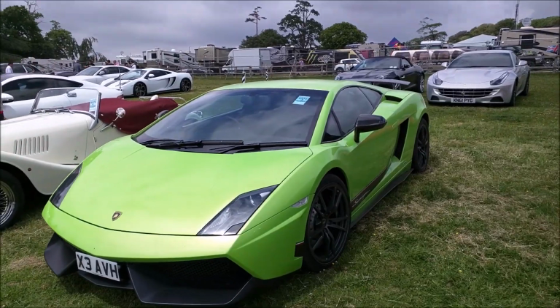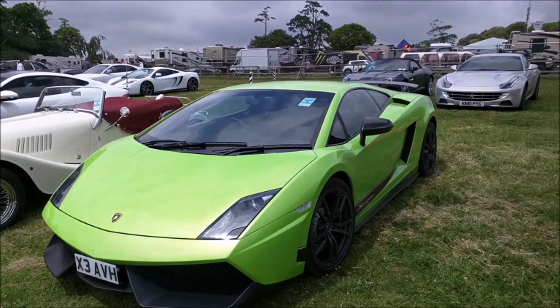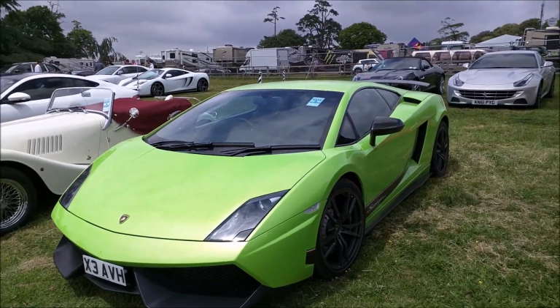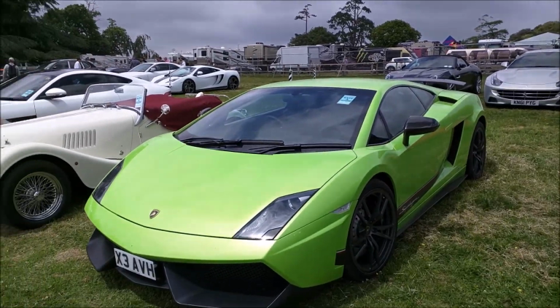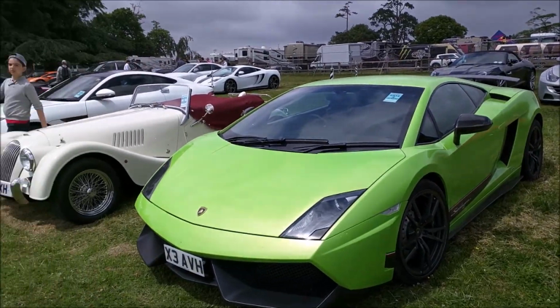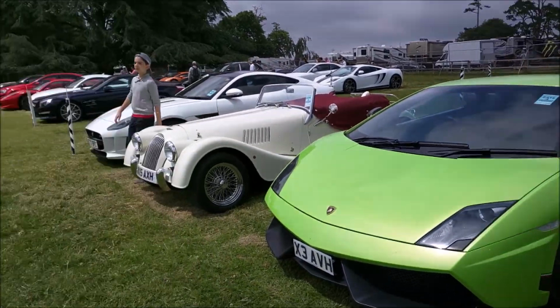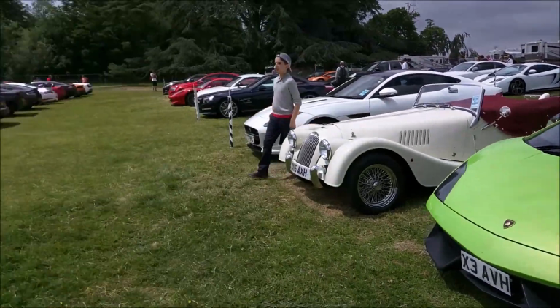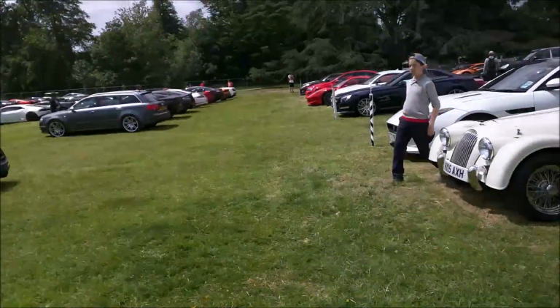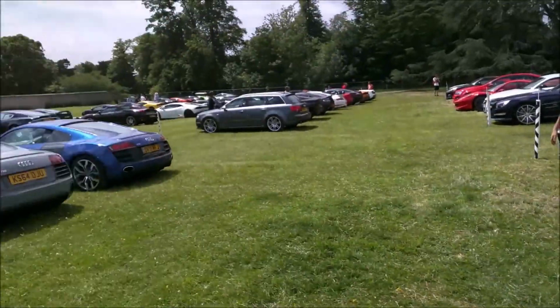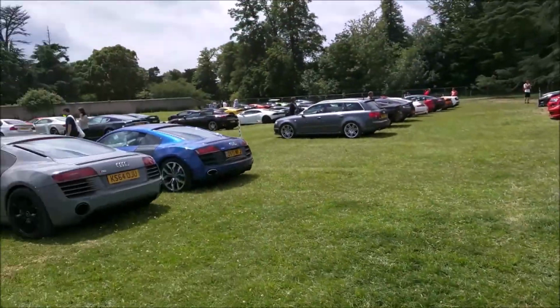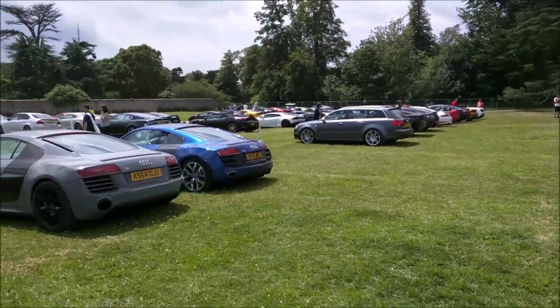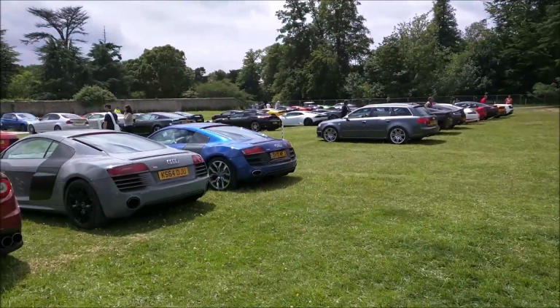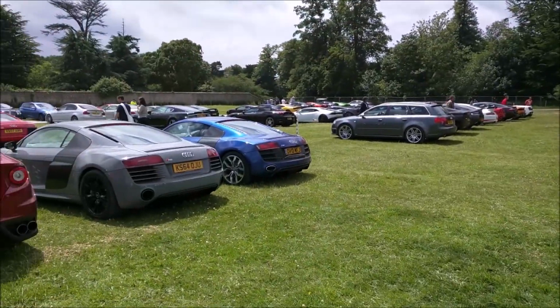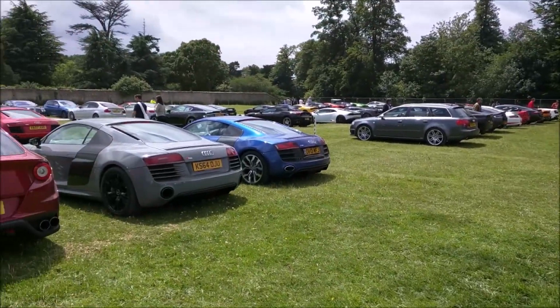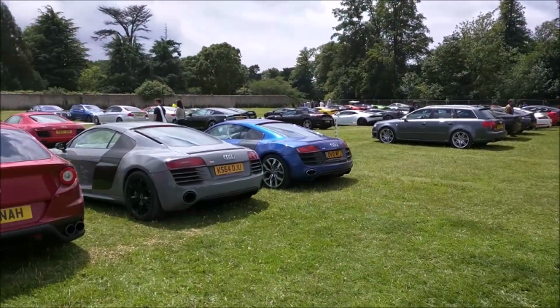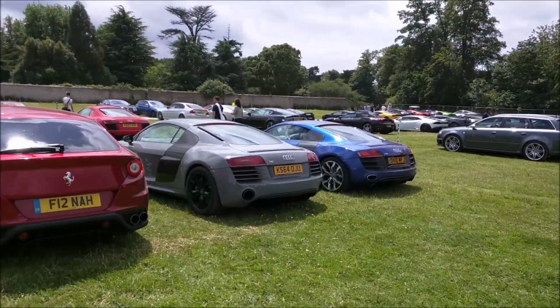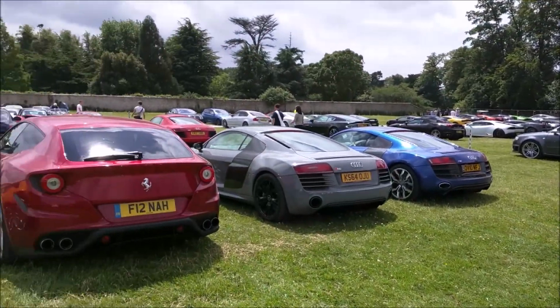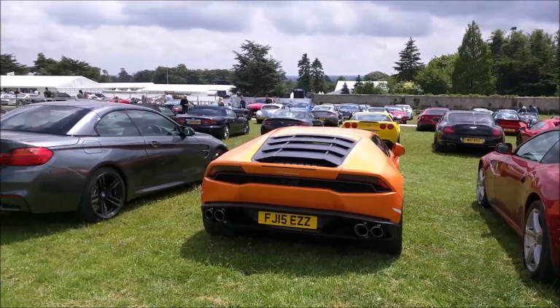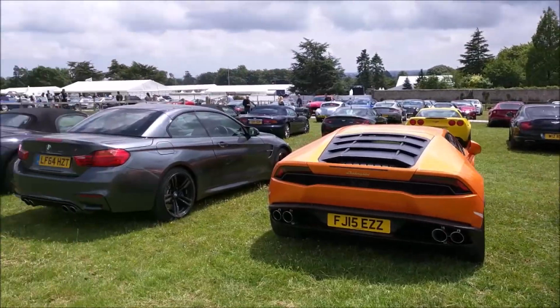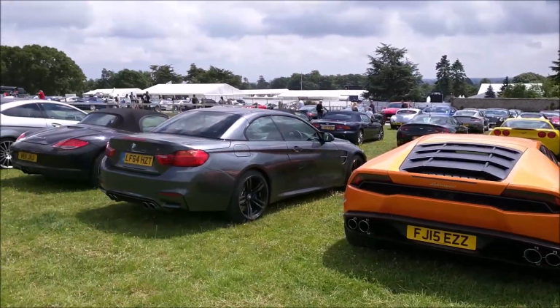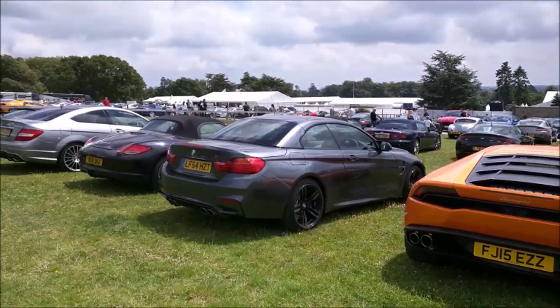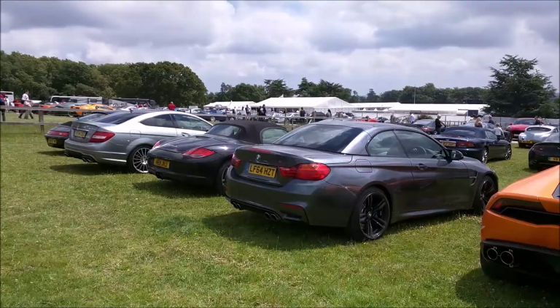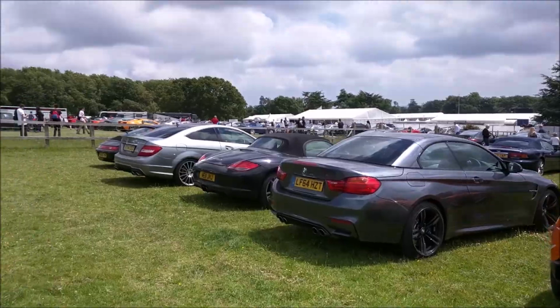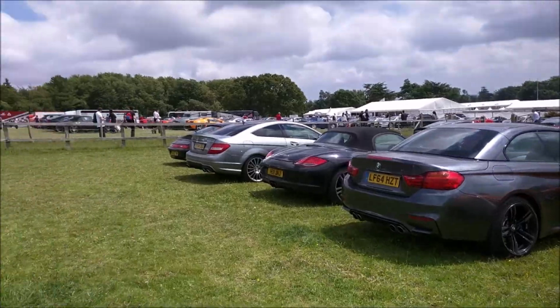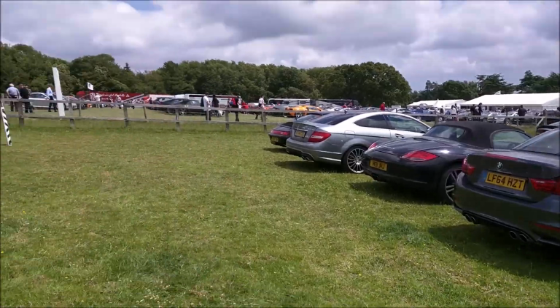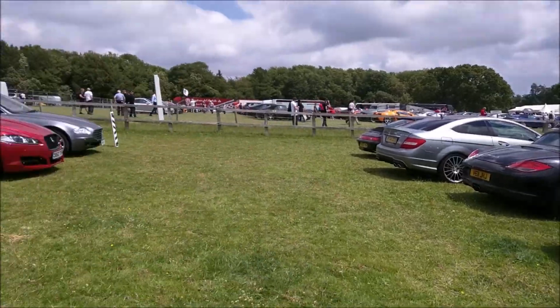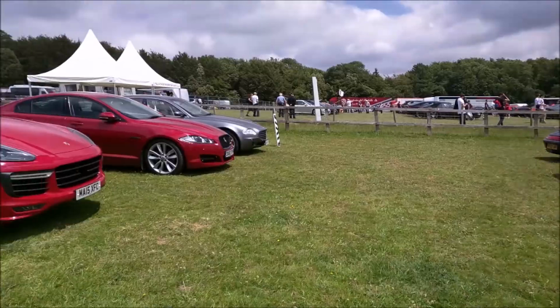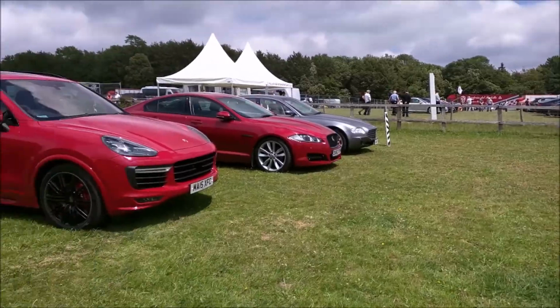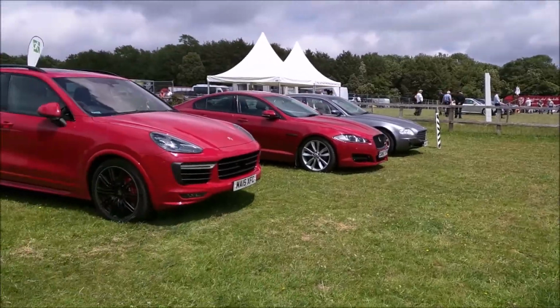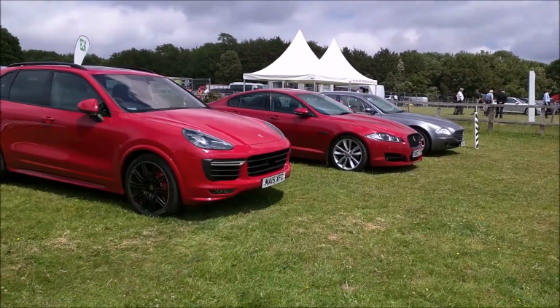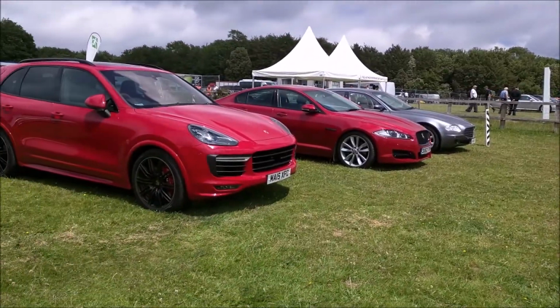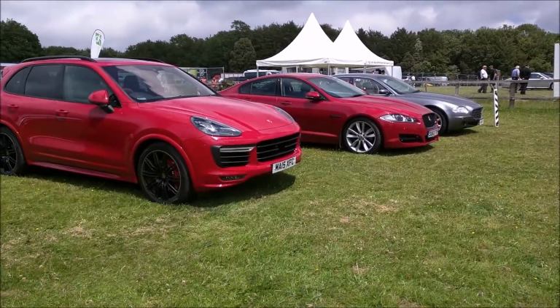There's also a Superleggera in here, plus two R8s. I reckon there are some more cars further along.